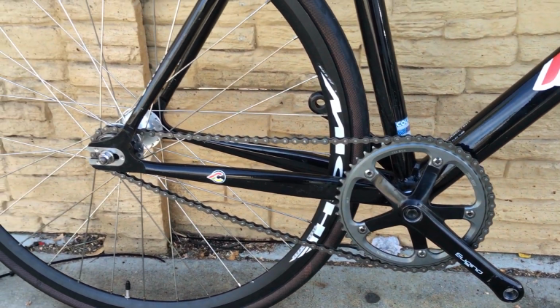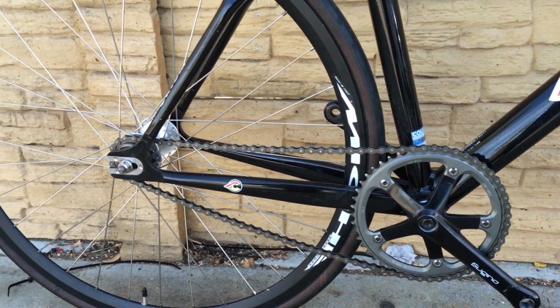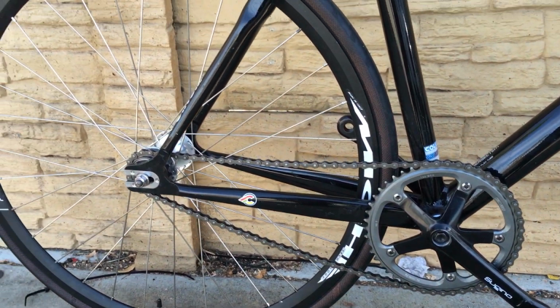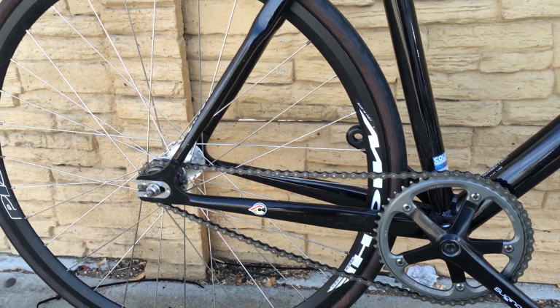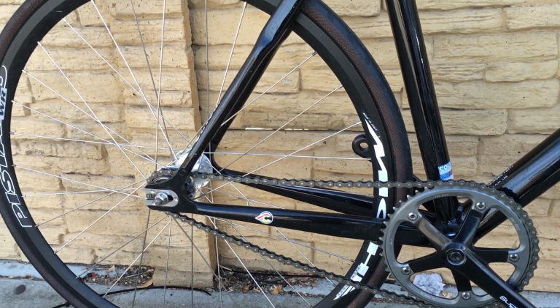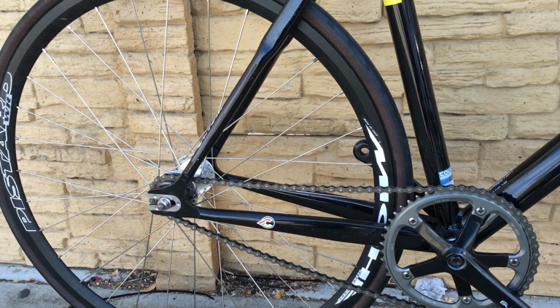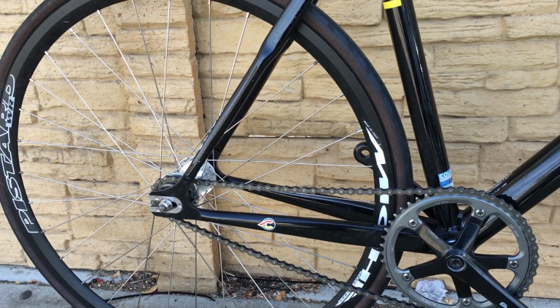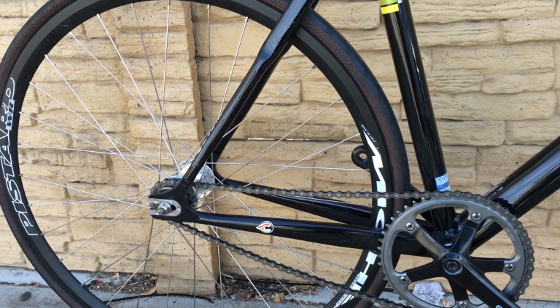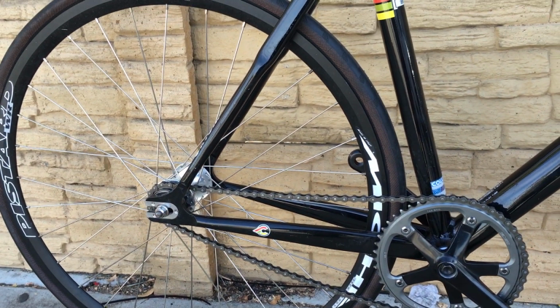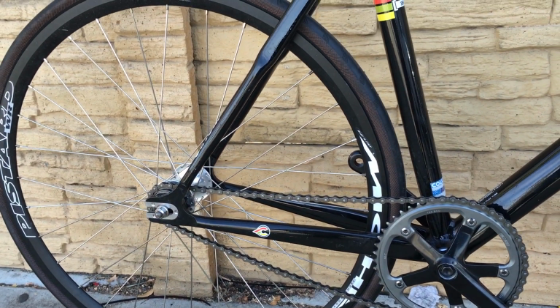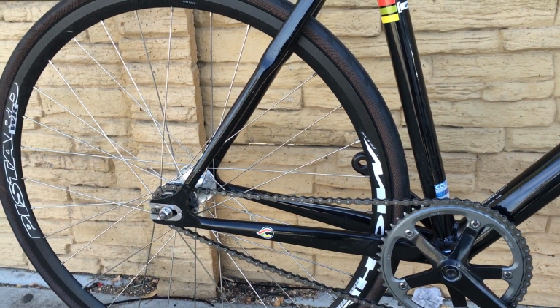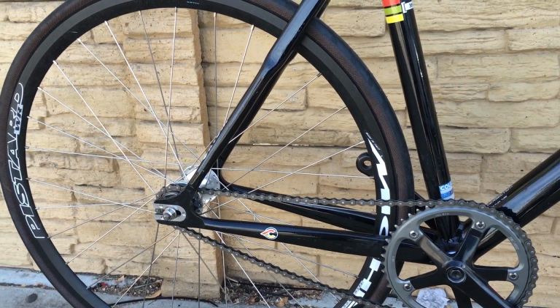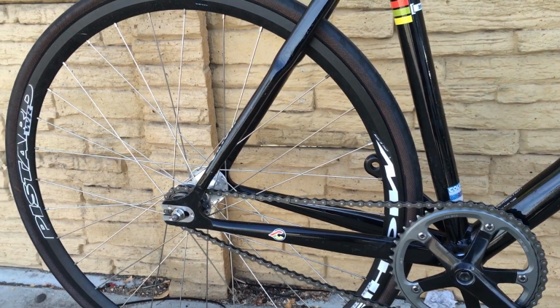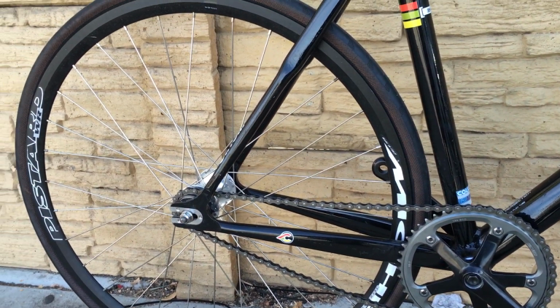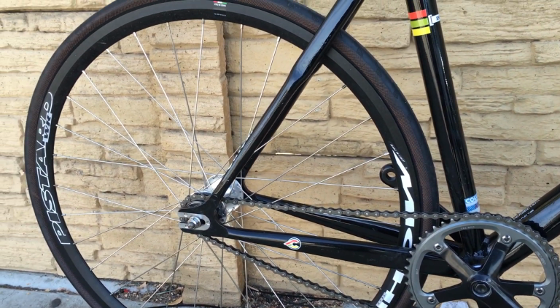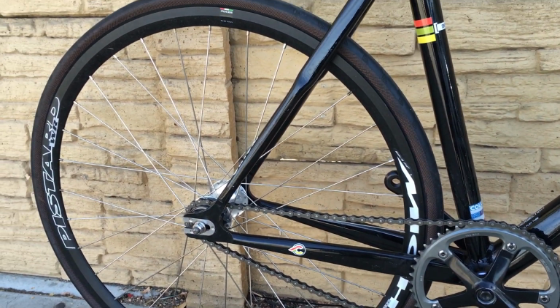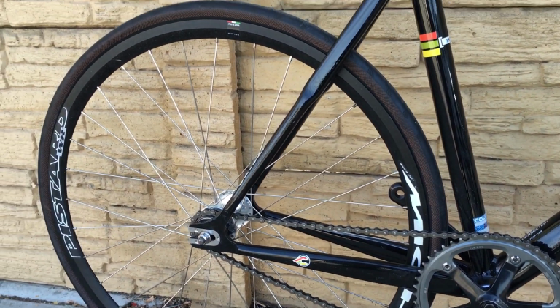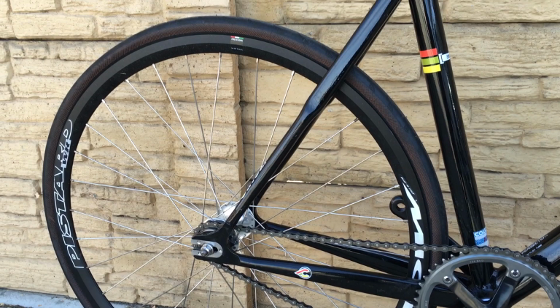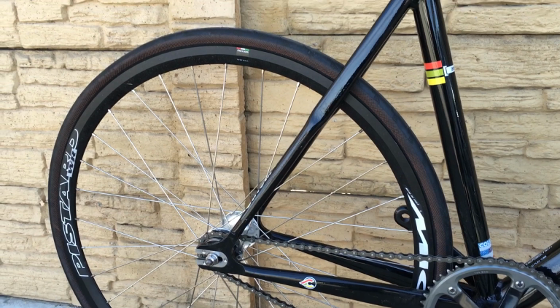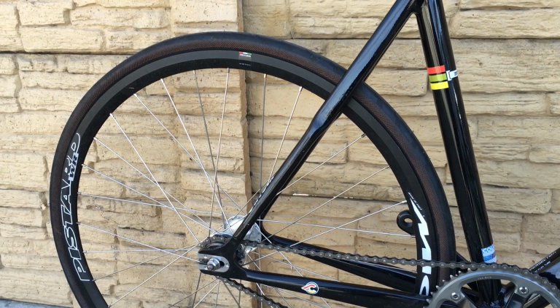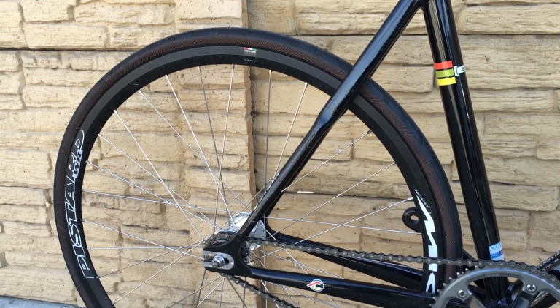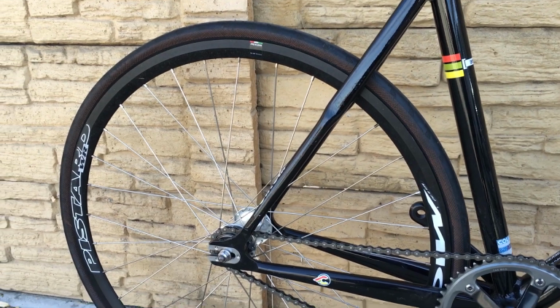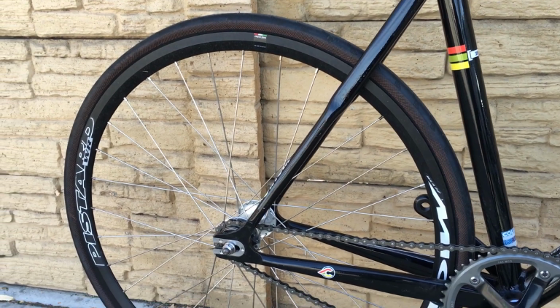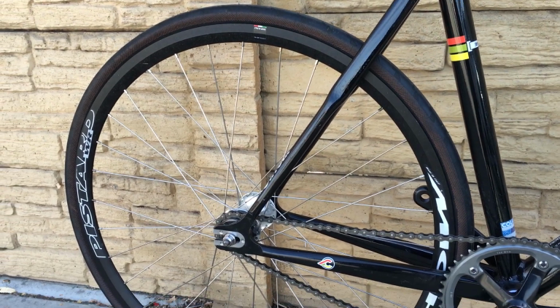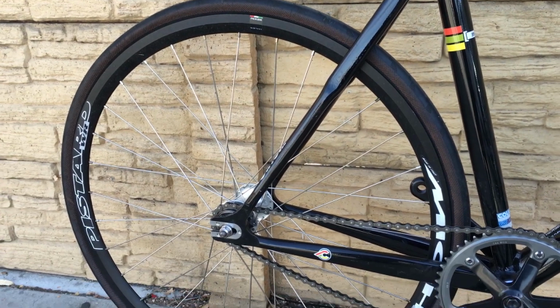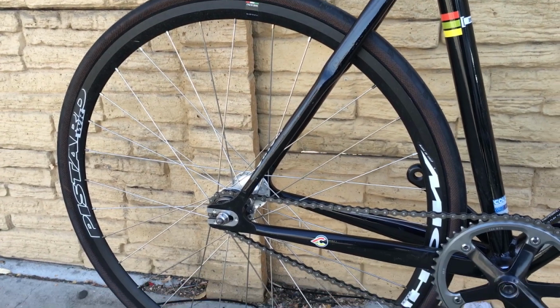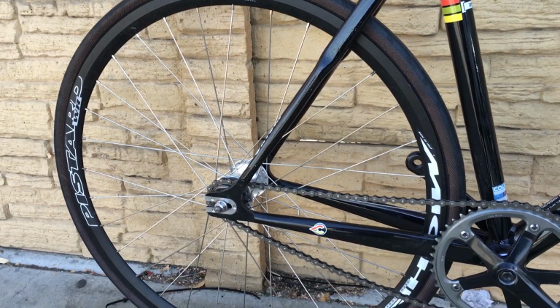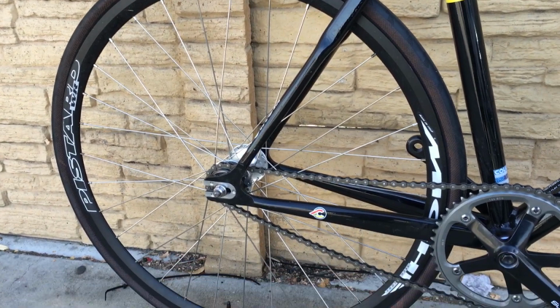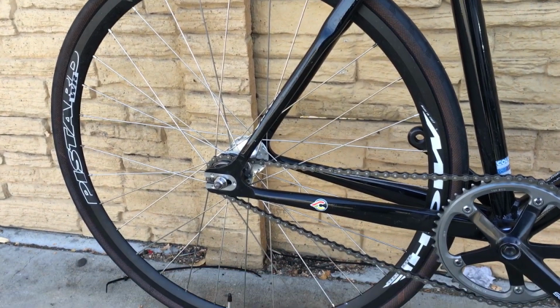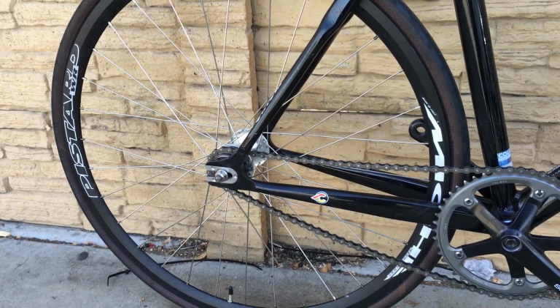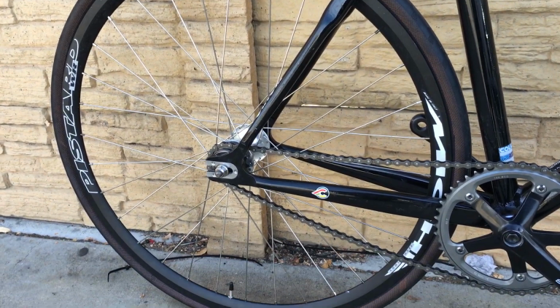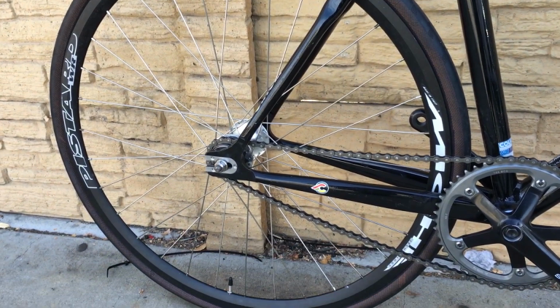Rear wheel is a Mache Pister WR with a Mache hub.